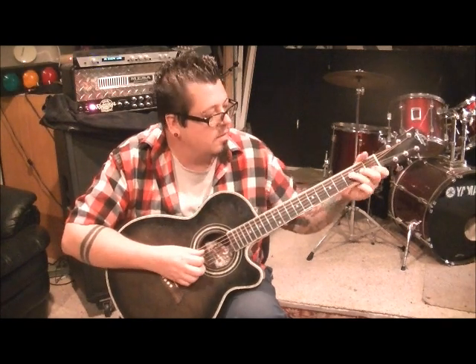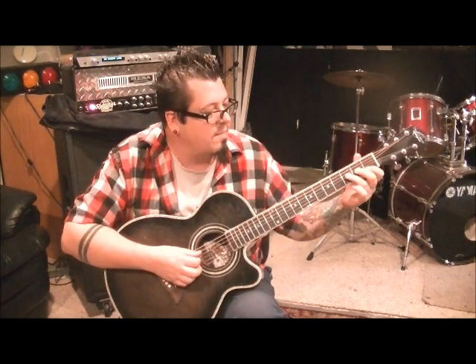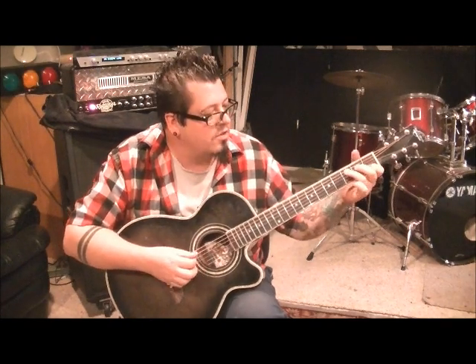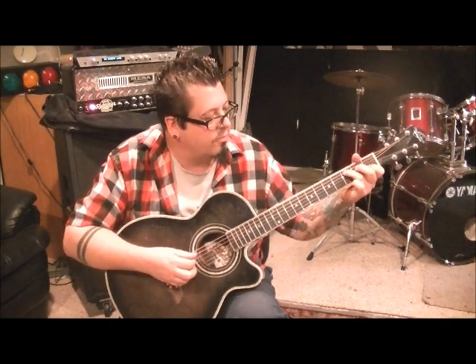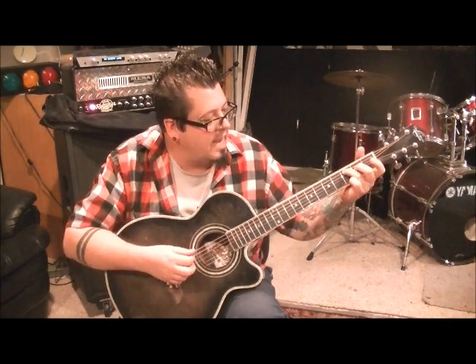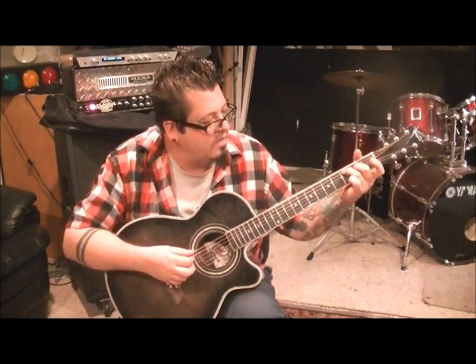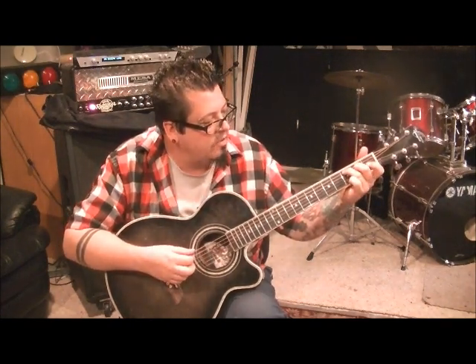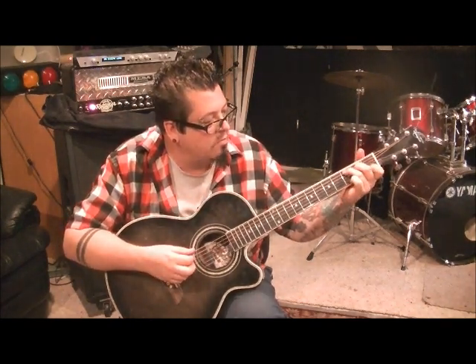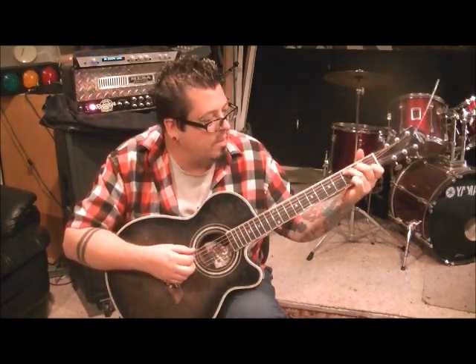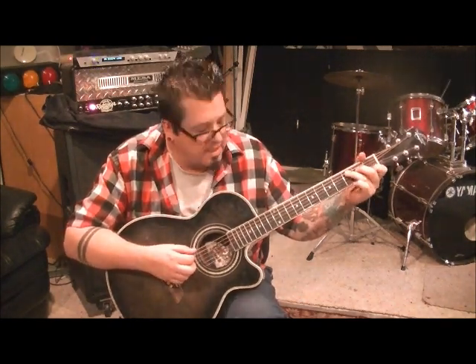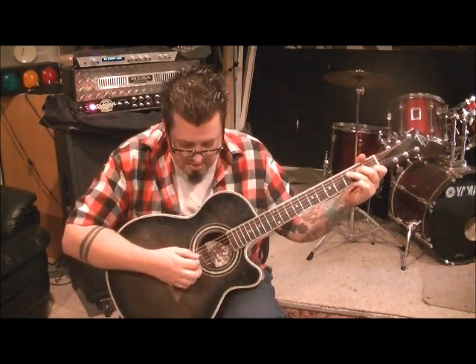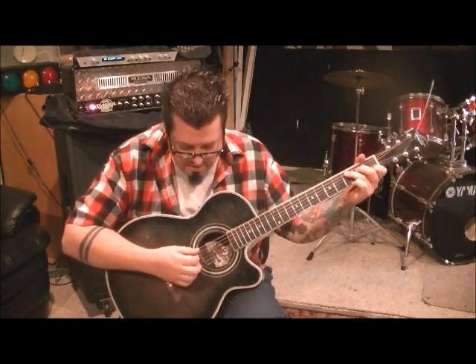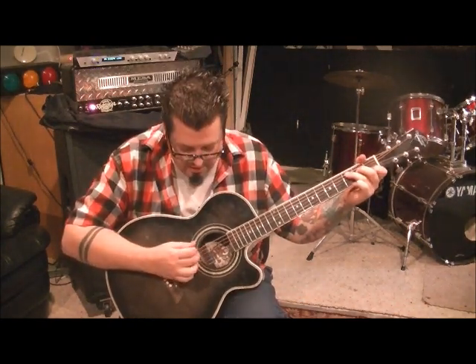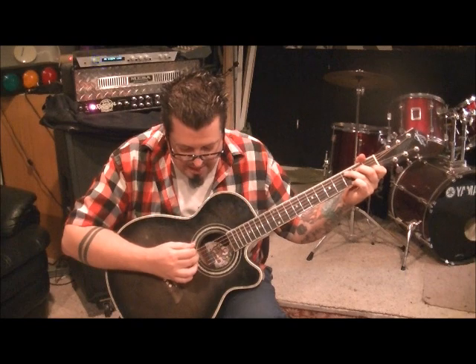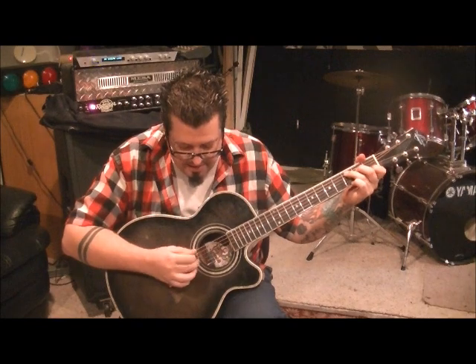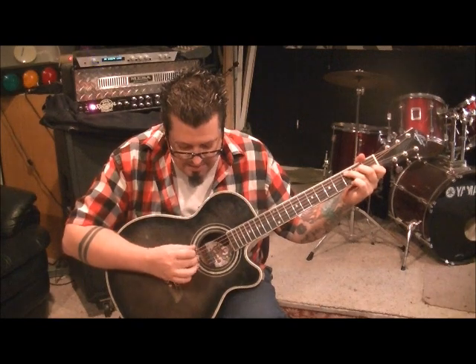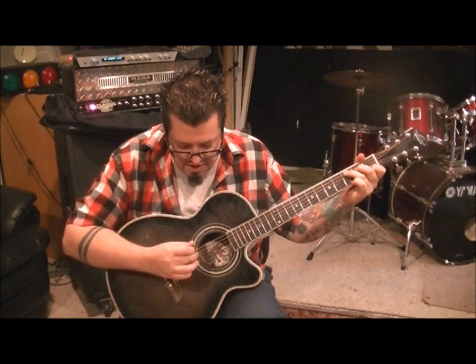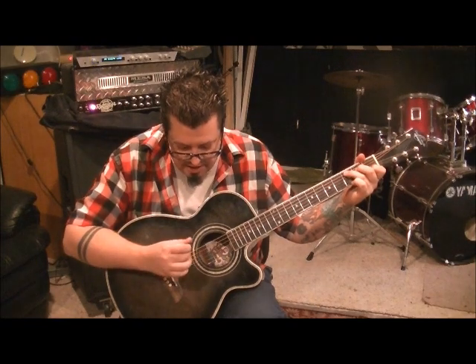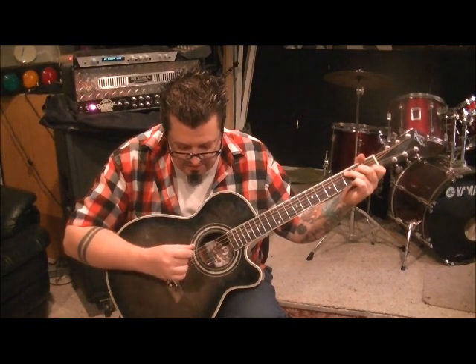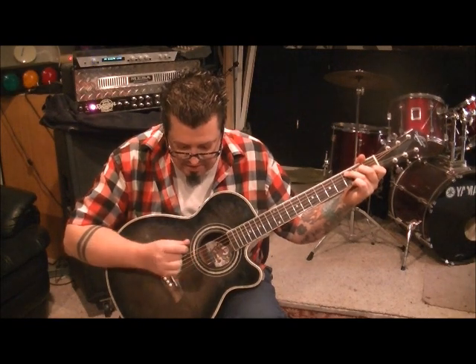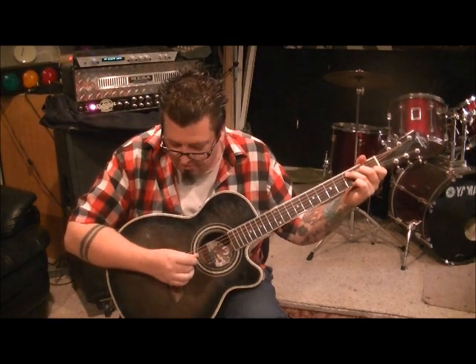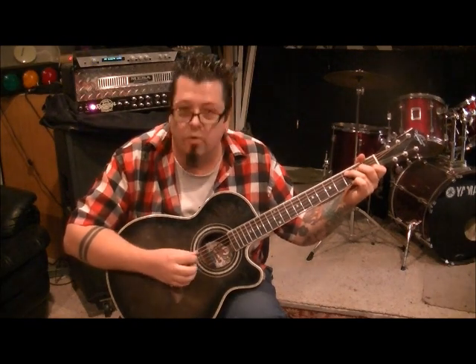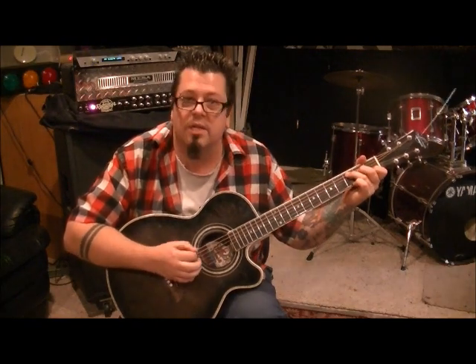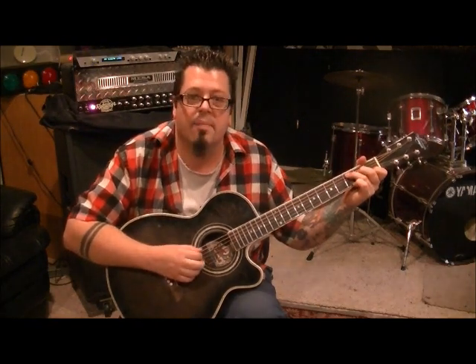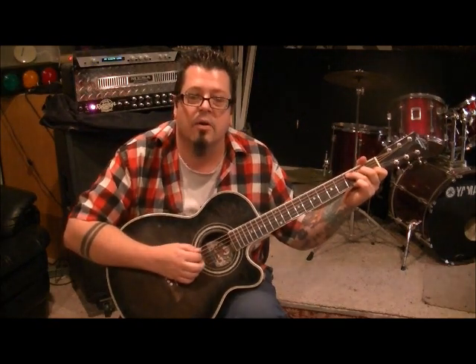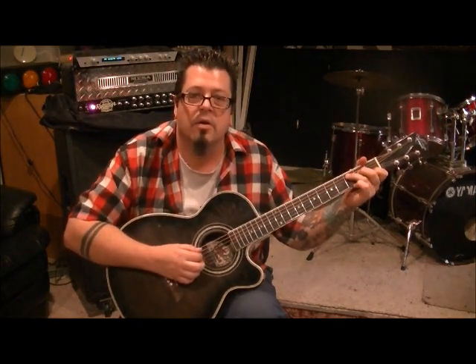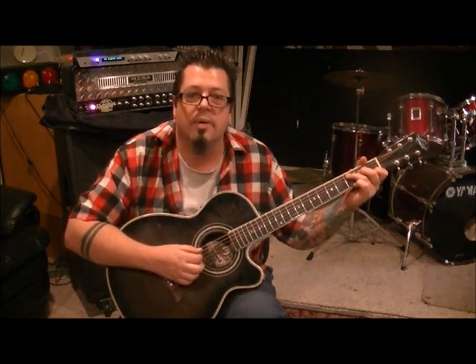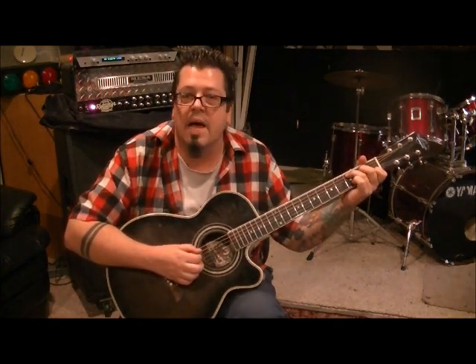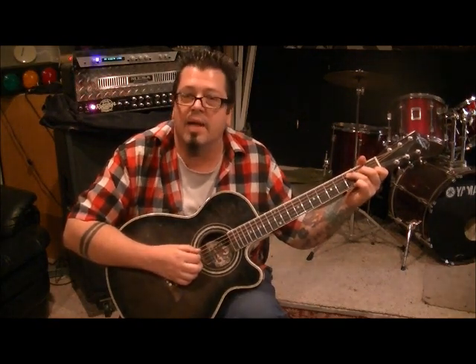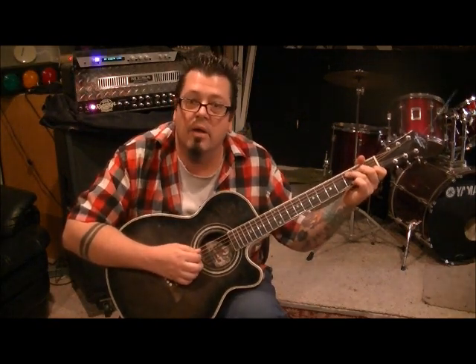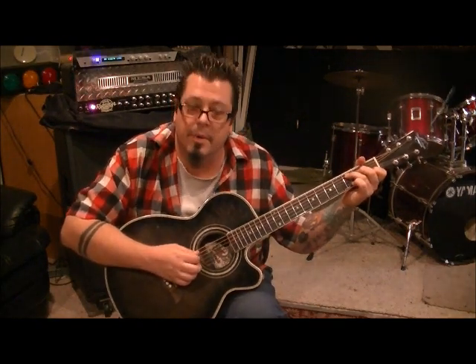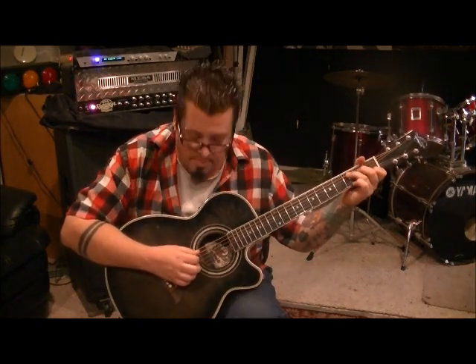C major: 3rd fret A, 2nd fret D, 1st fret B. Go A, D, B, G — just like the first chord, like the A minor. Pick down, down, up, up.